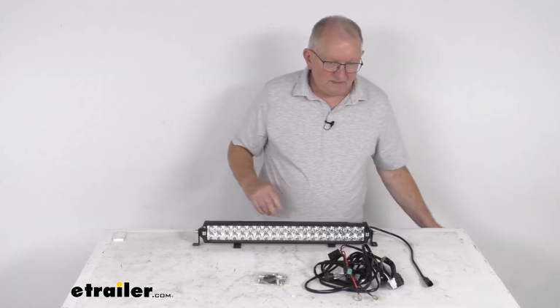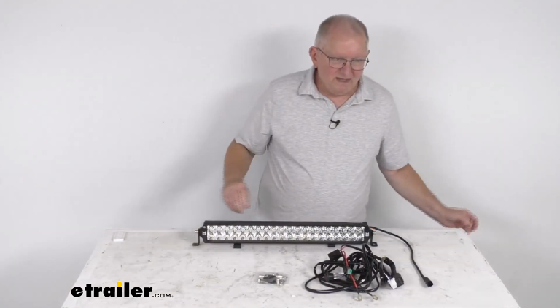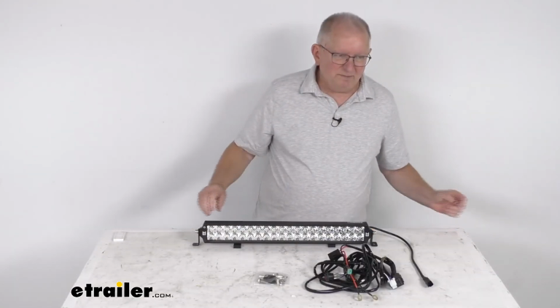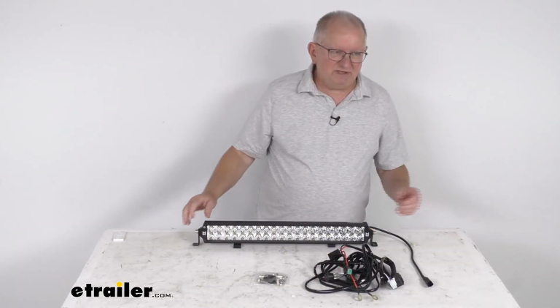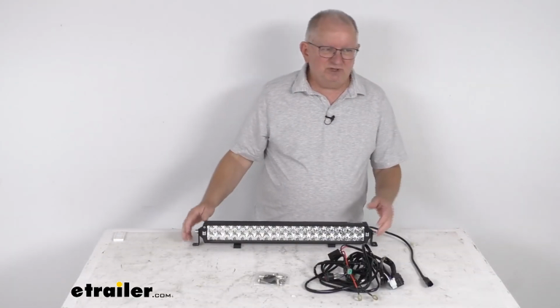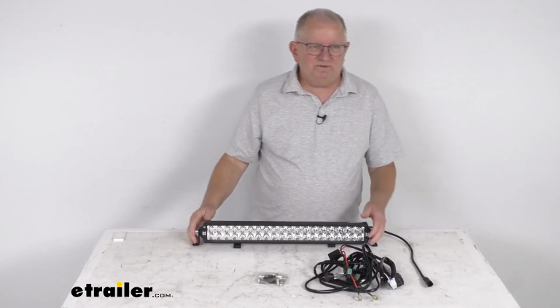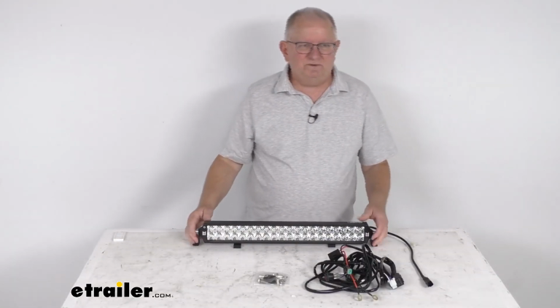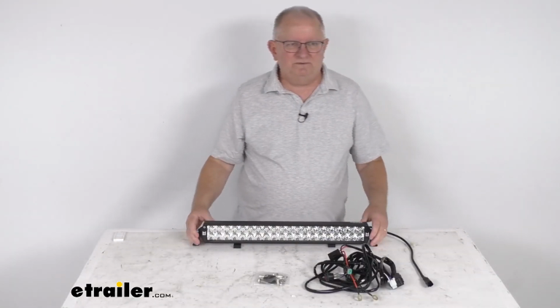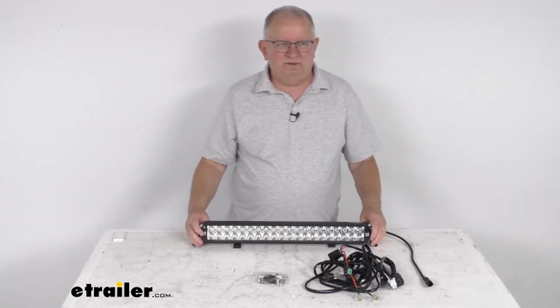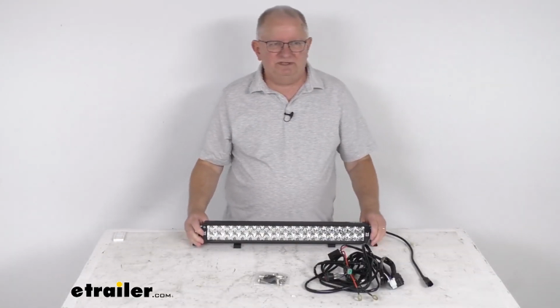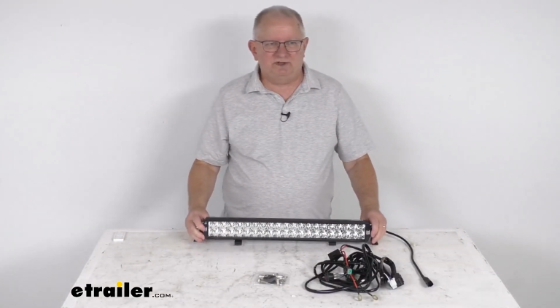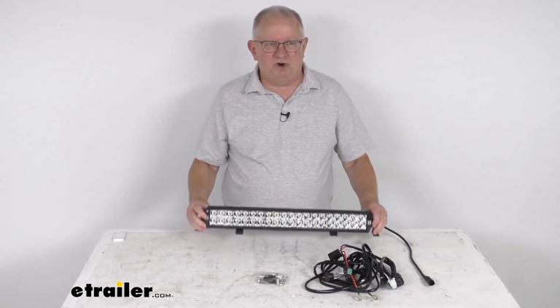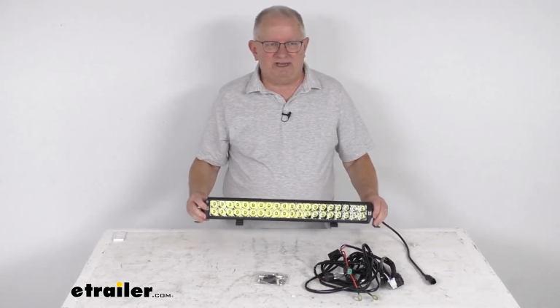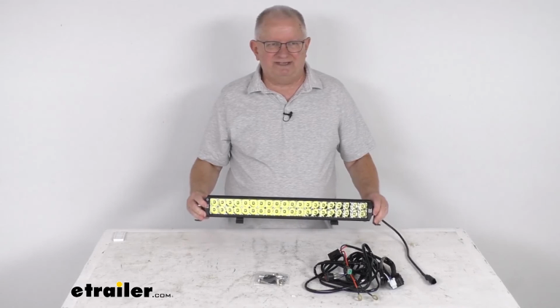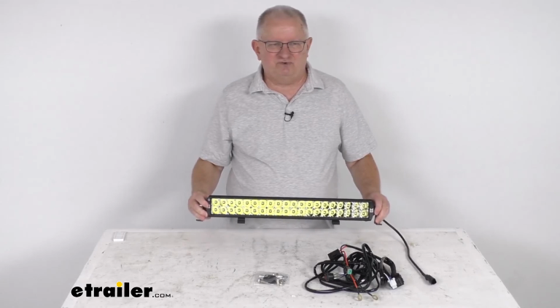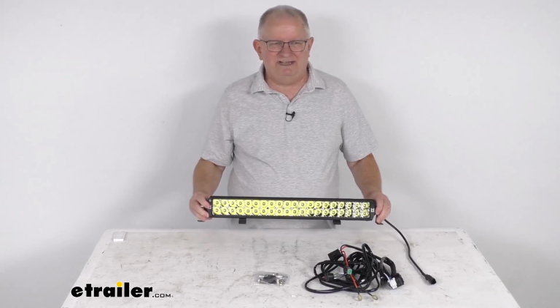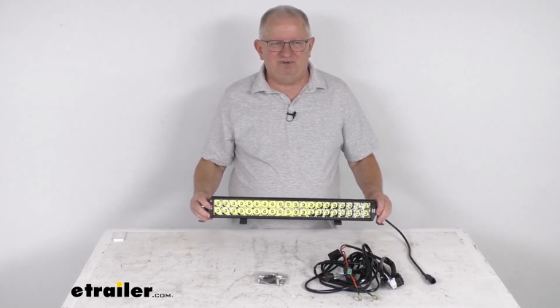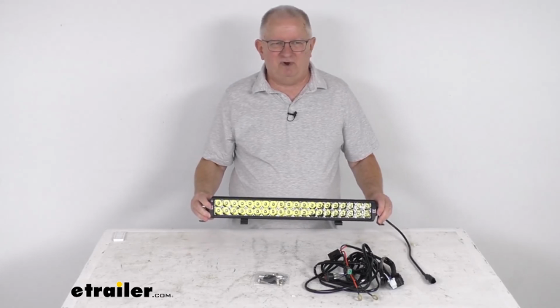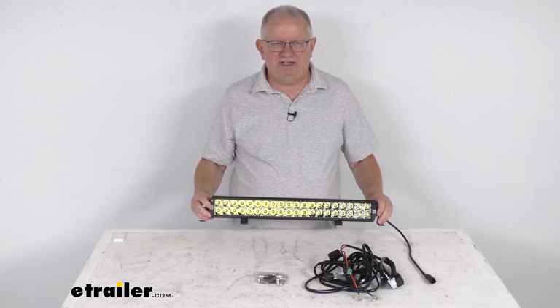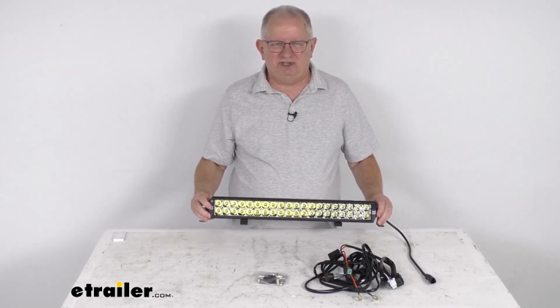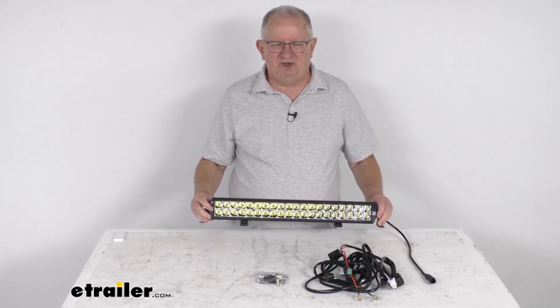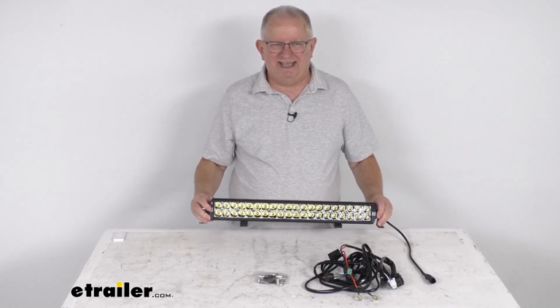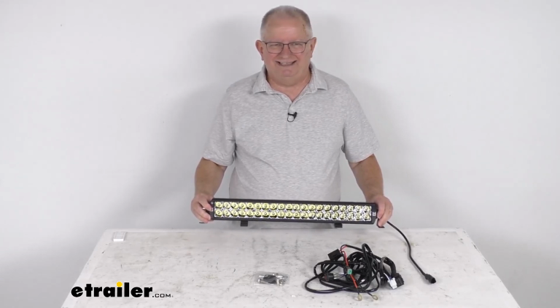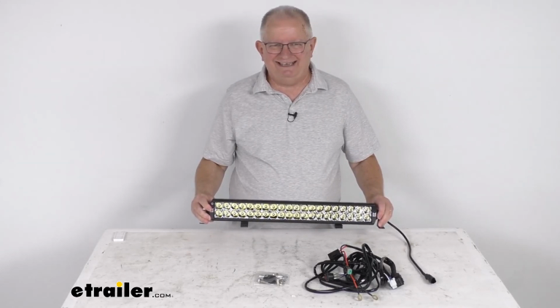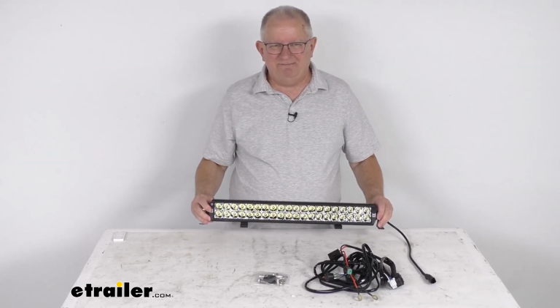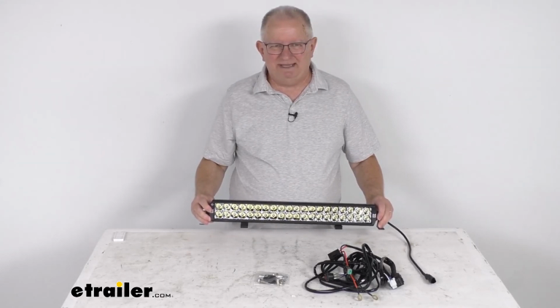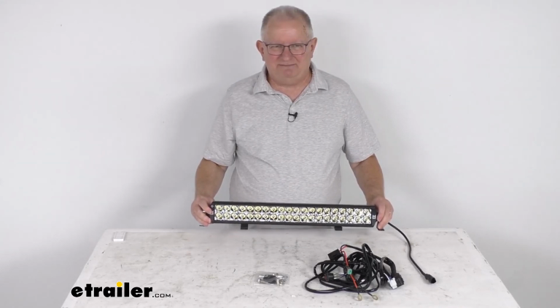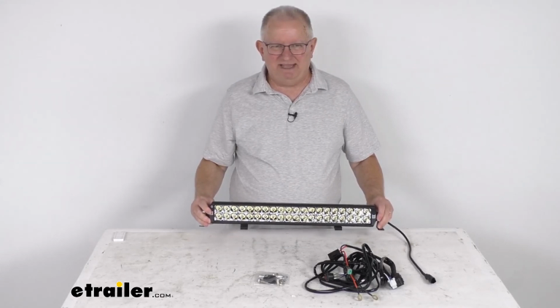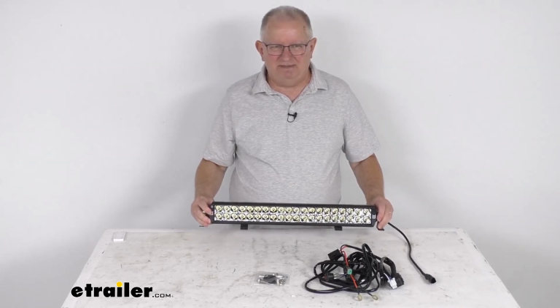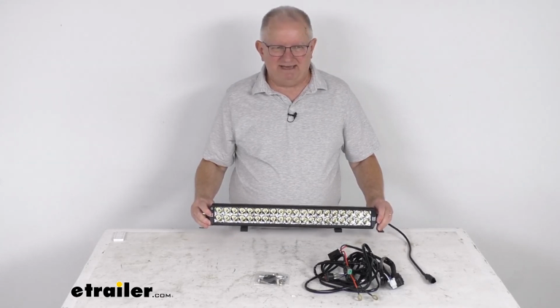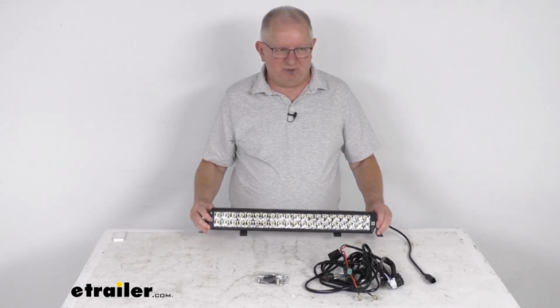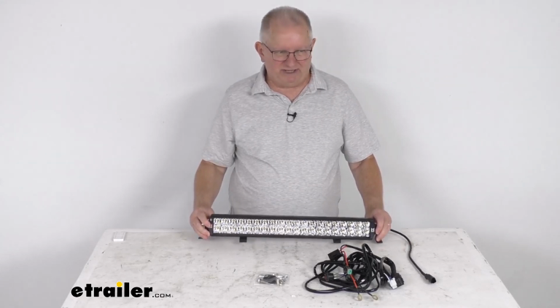That should do it for the review on this Arc Extreme 20-inch long LED mixed beam light bar kit.